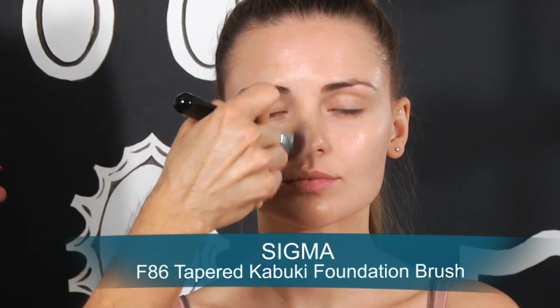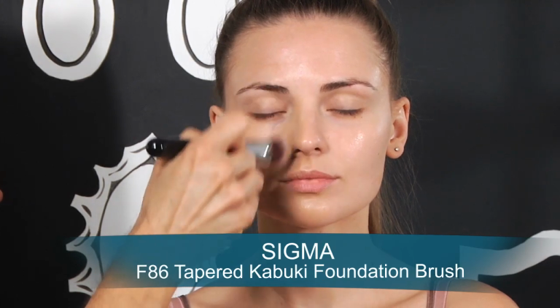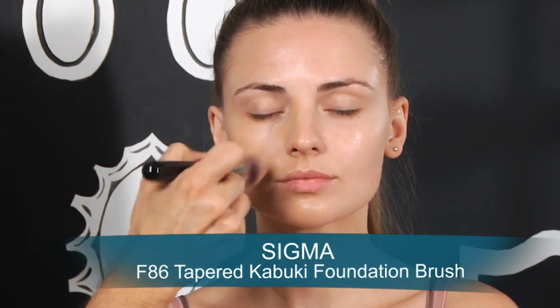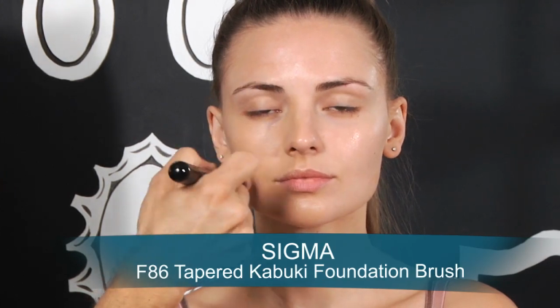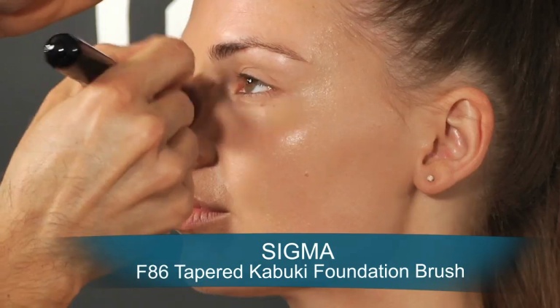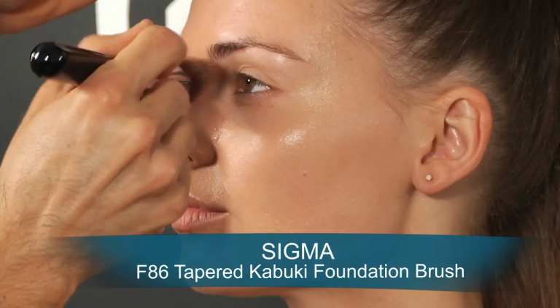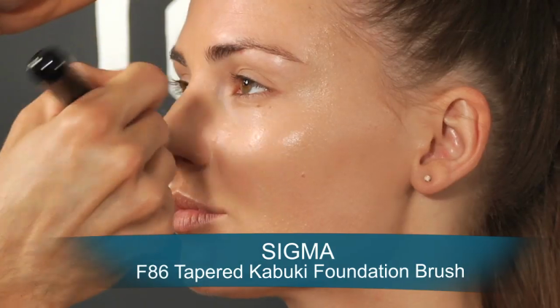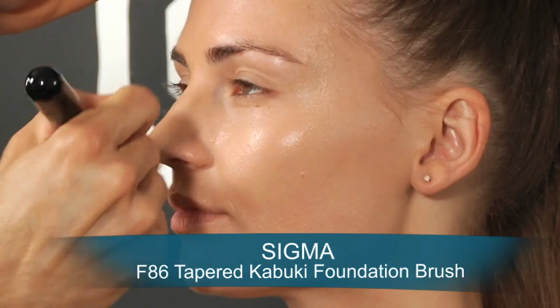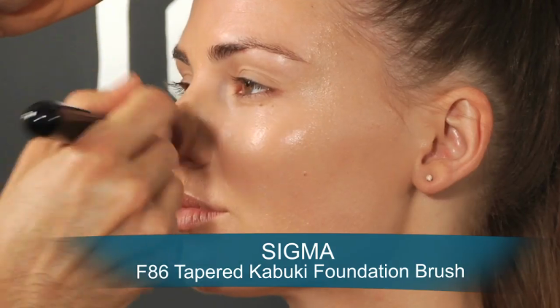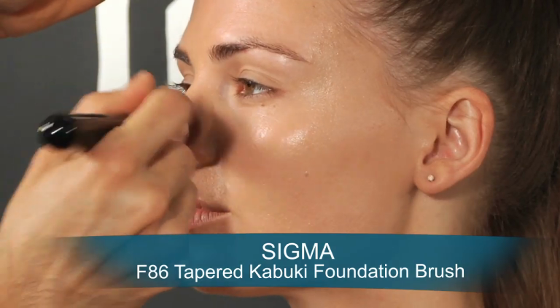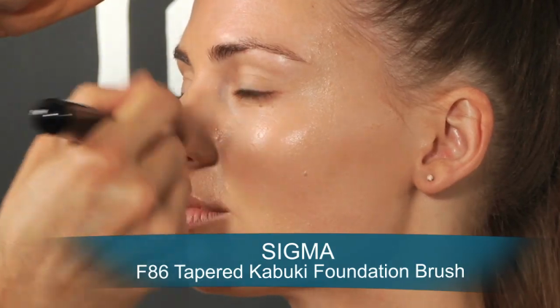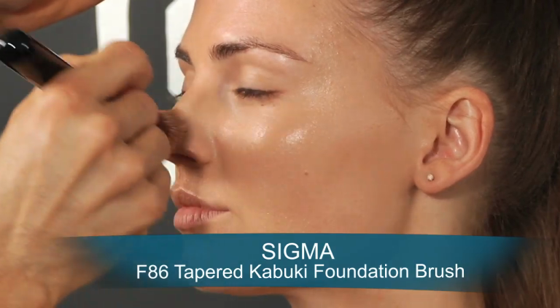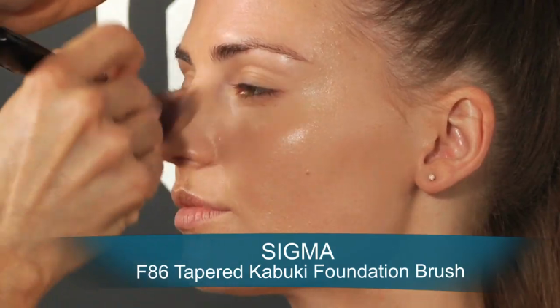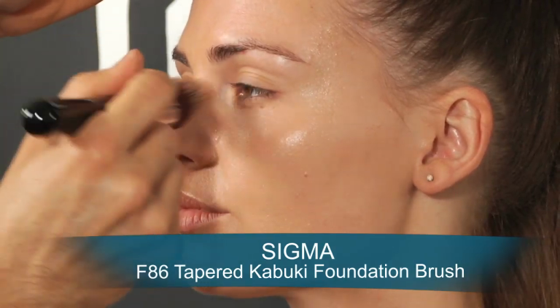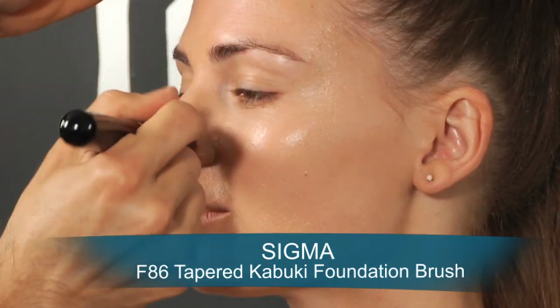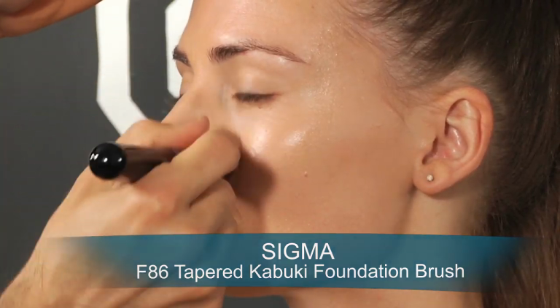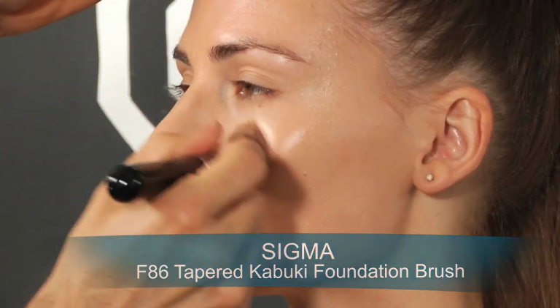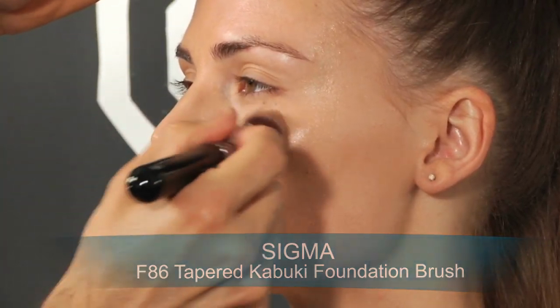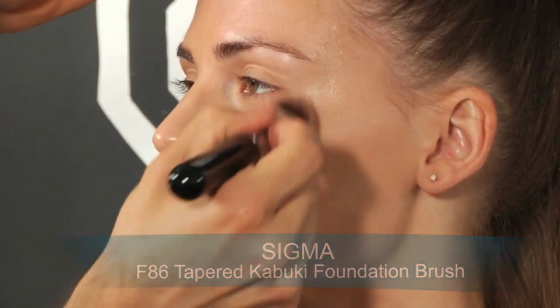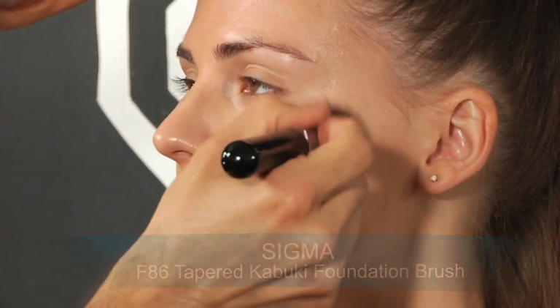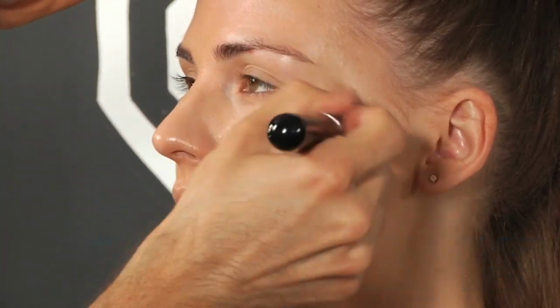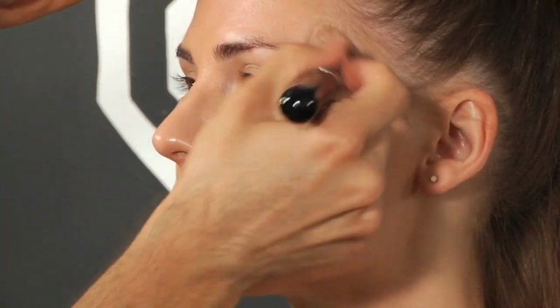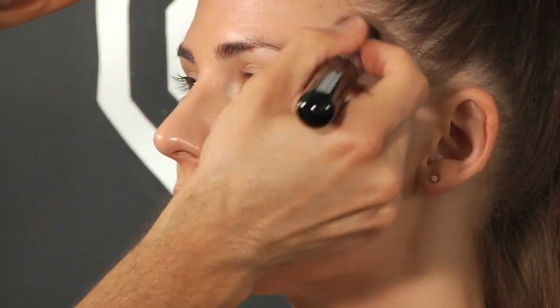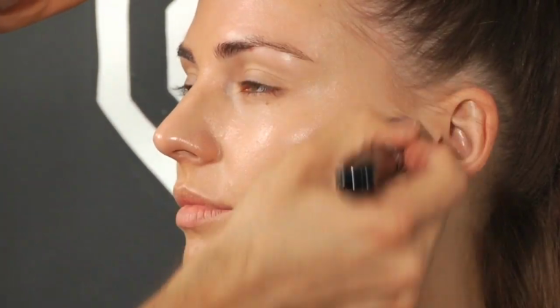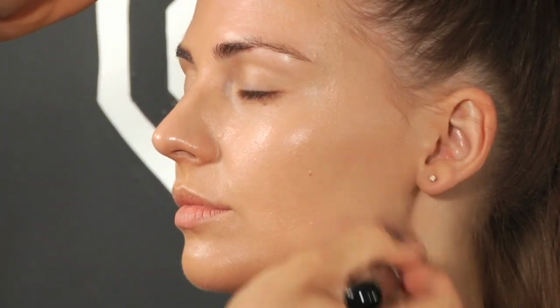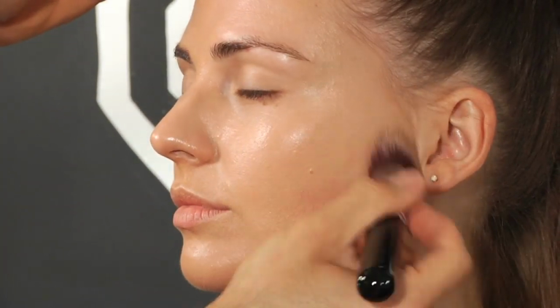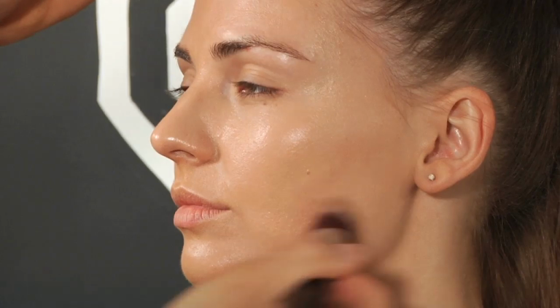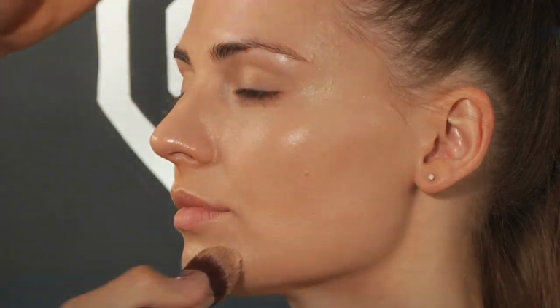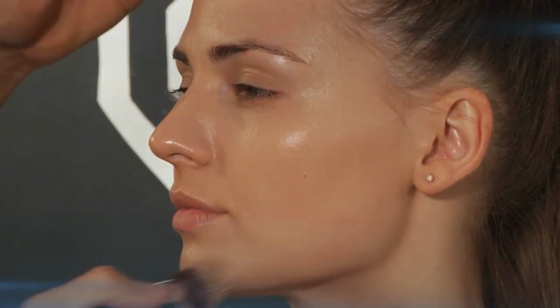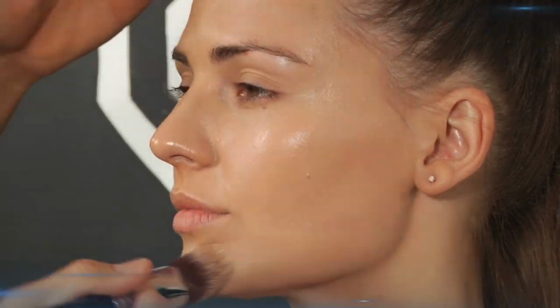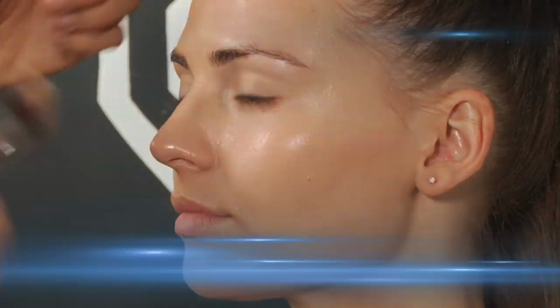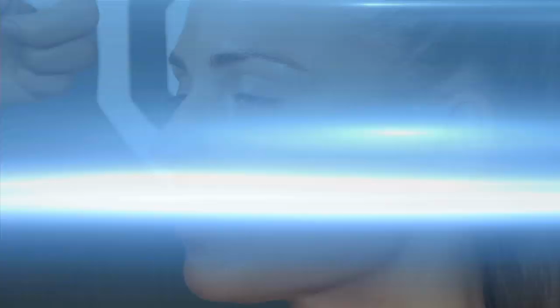The best thing about this foundation is it will keep your dry skin feeling fresh, hydrated, and moist.